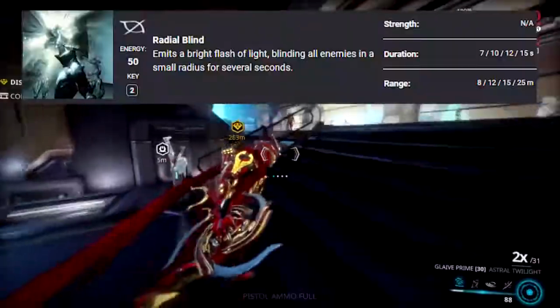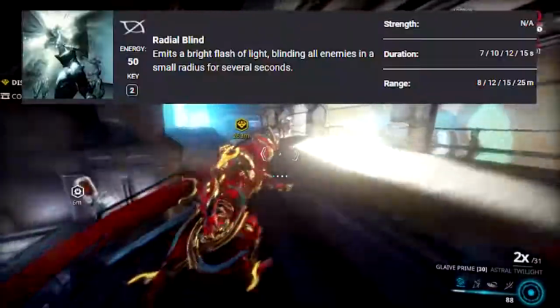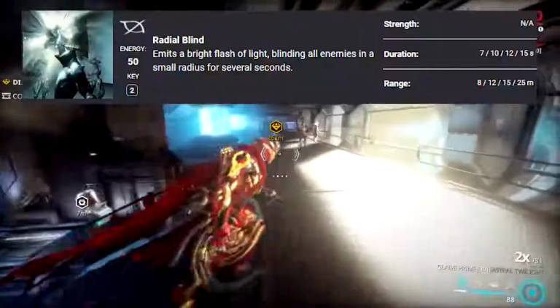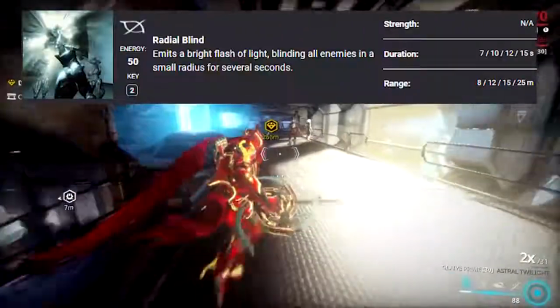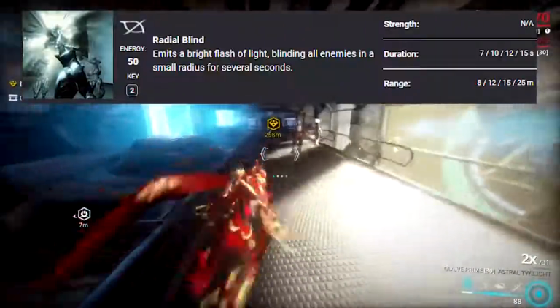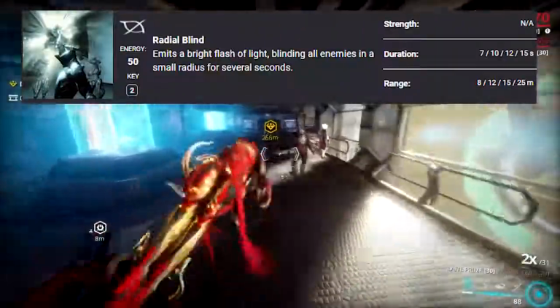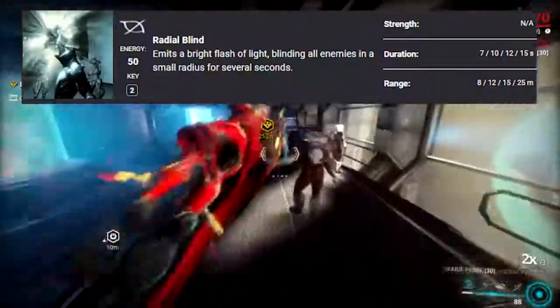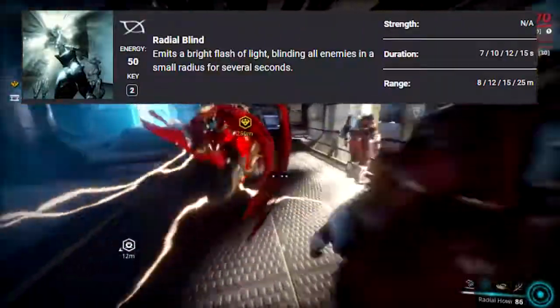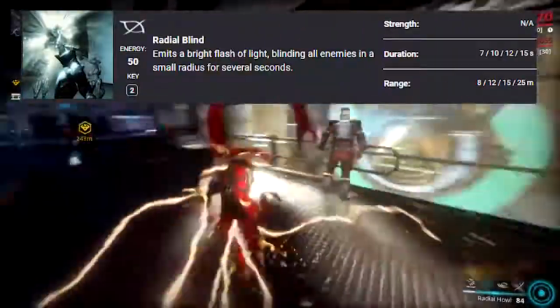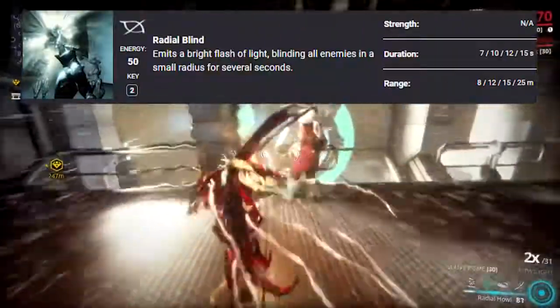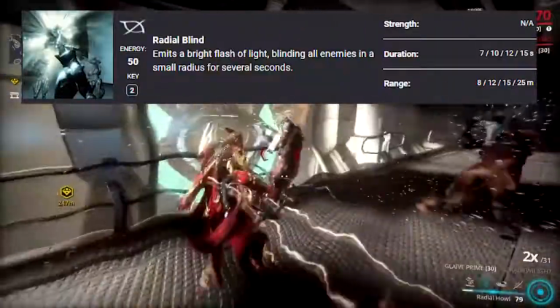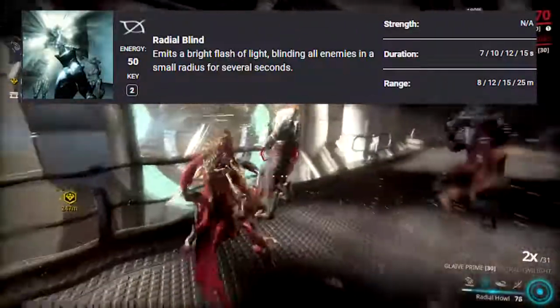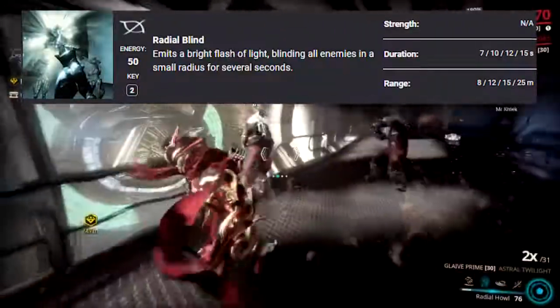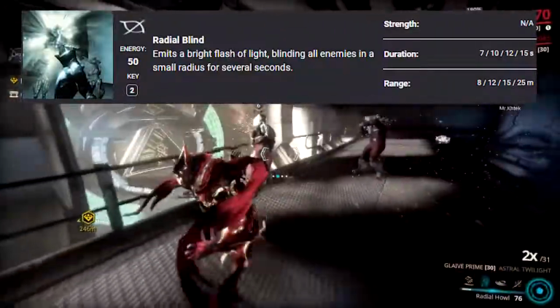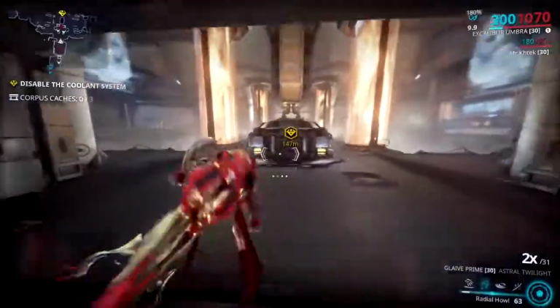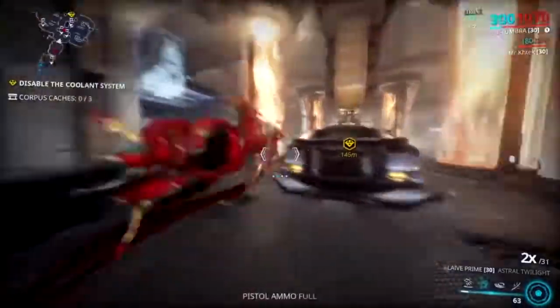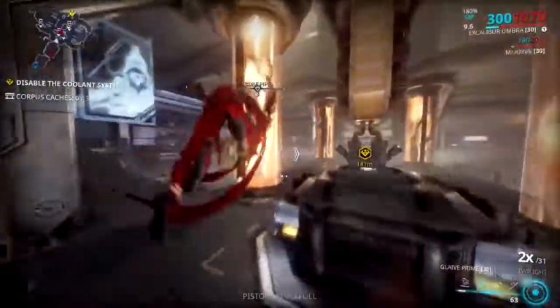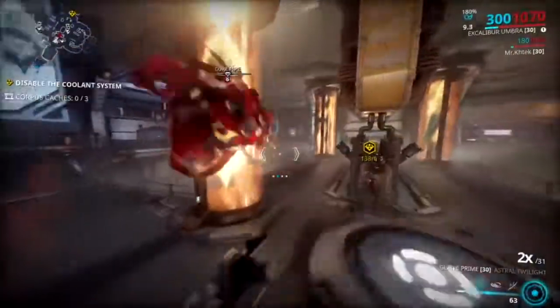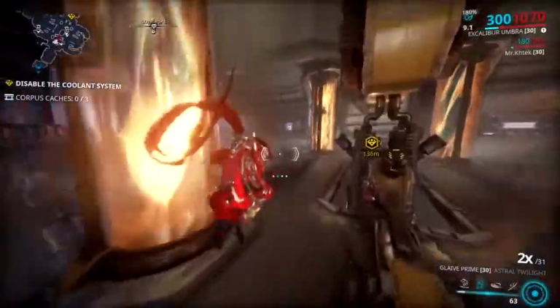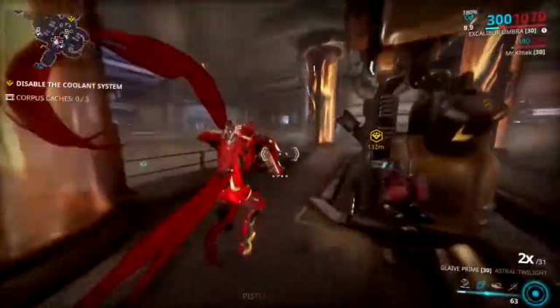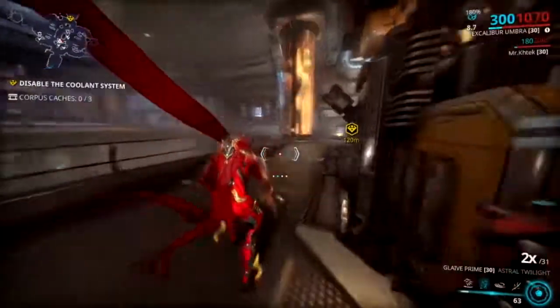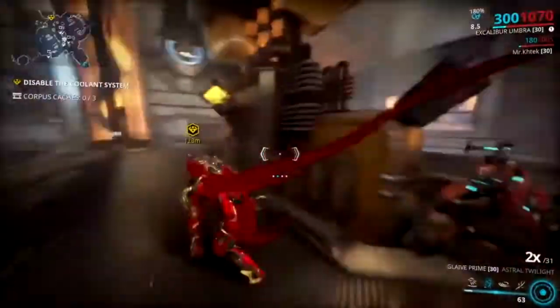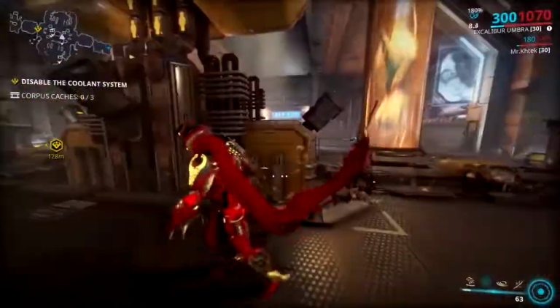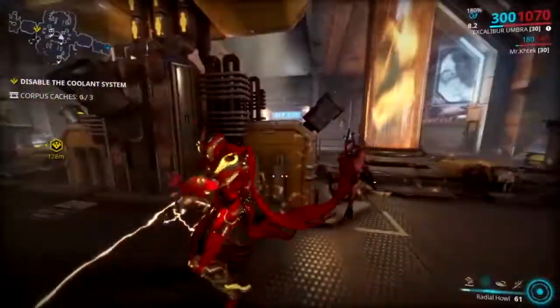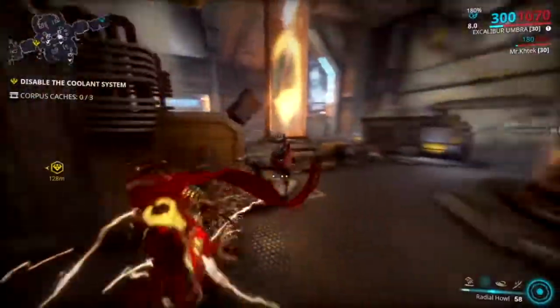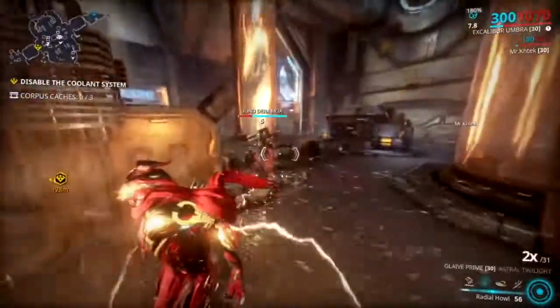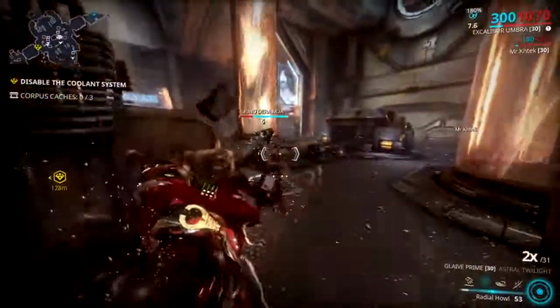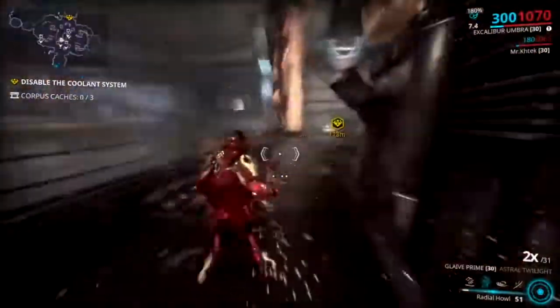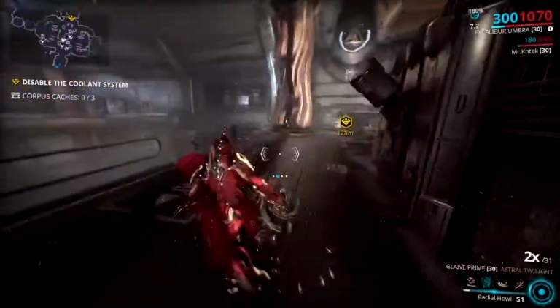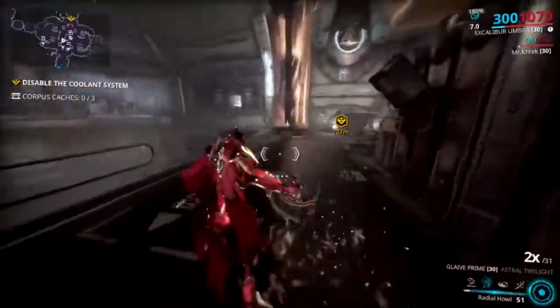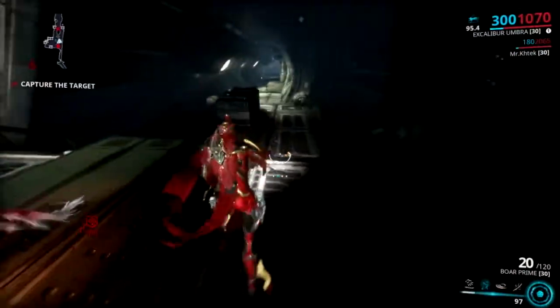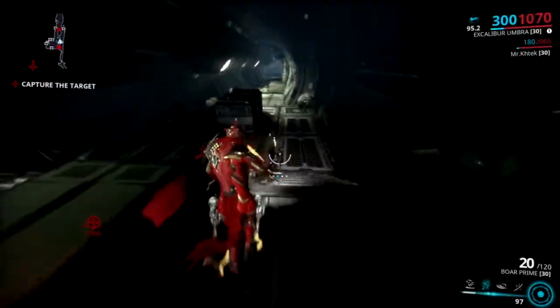His second ability, Radial Blind, emits a bright flash of light, blinding all enemies in a small radius for several seconds.